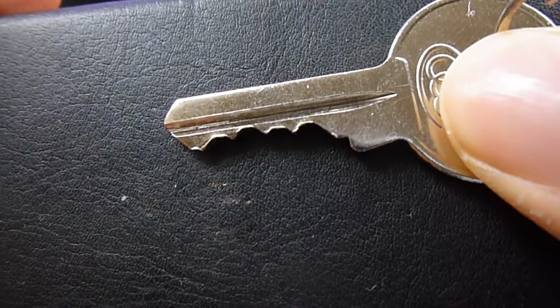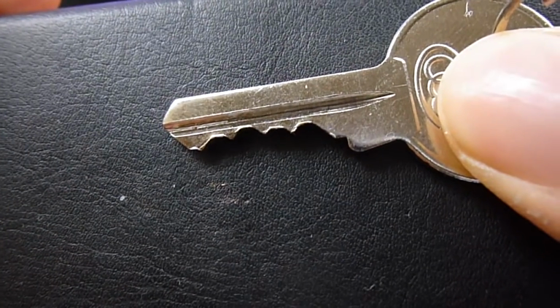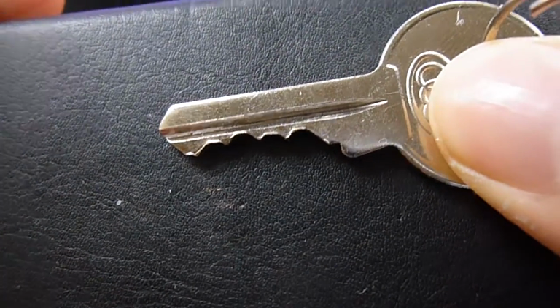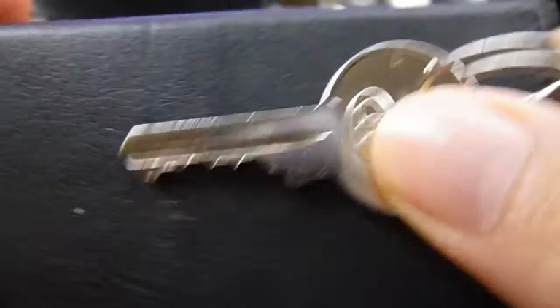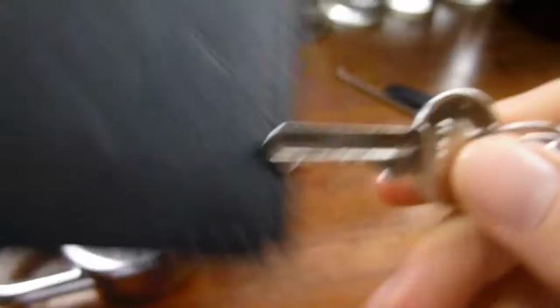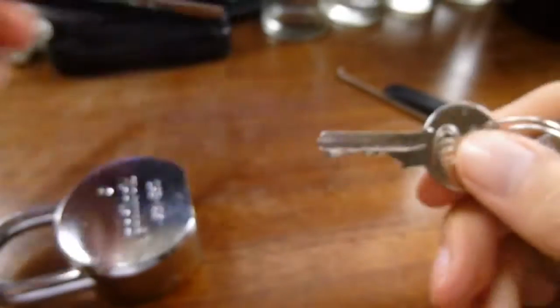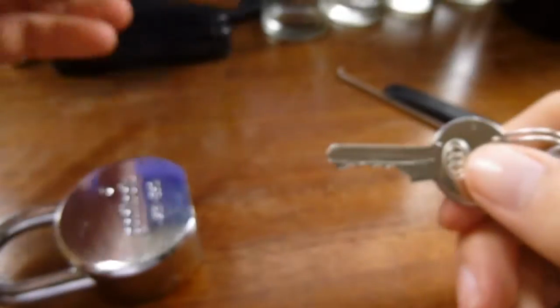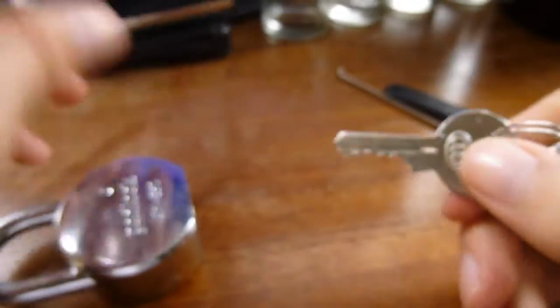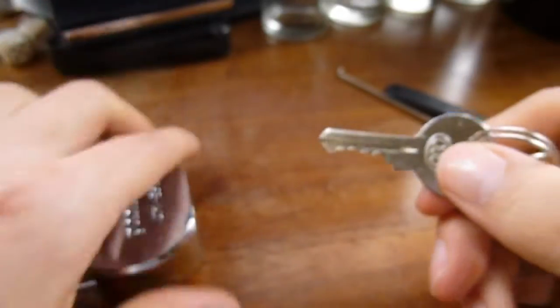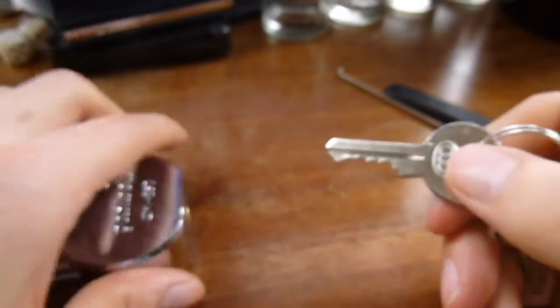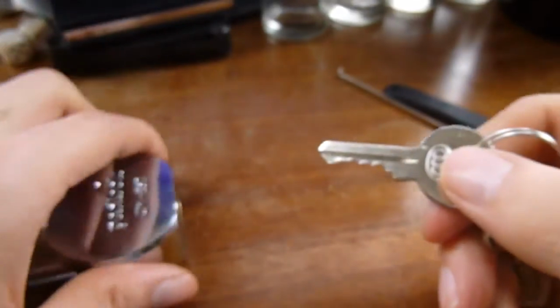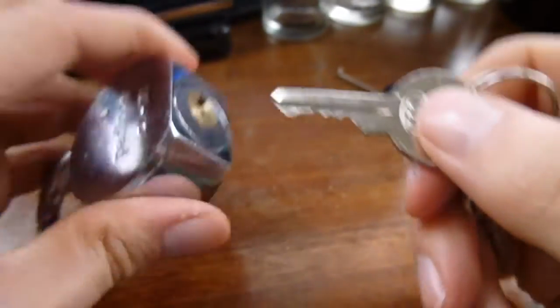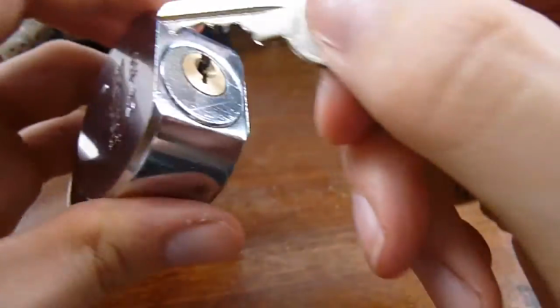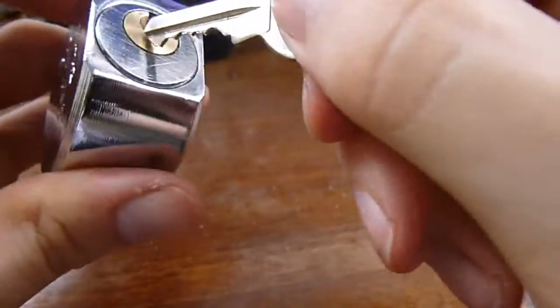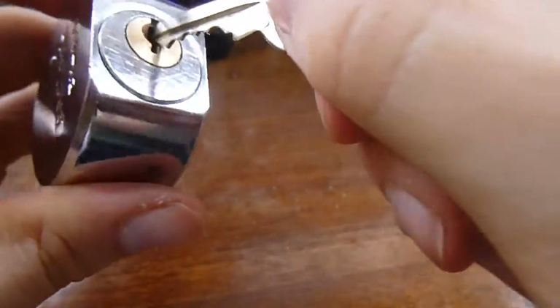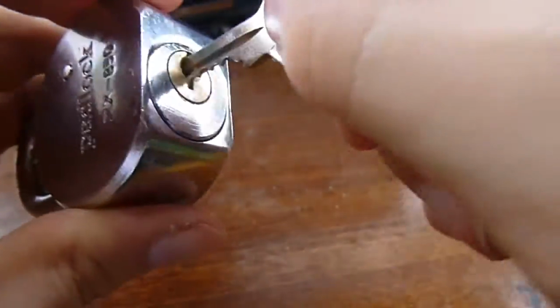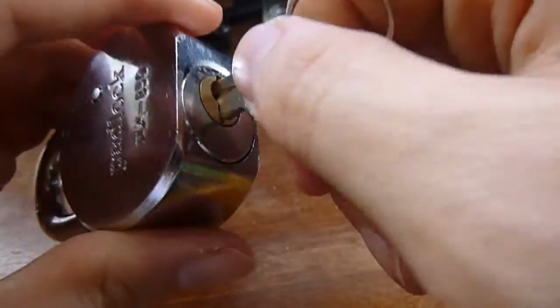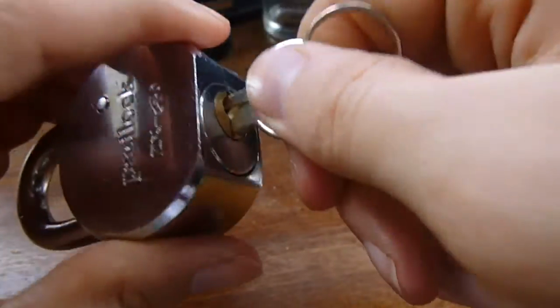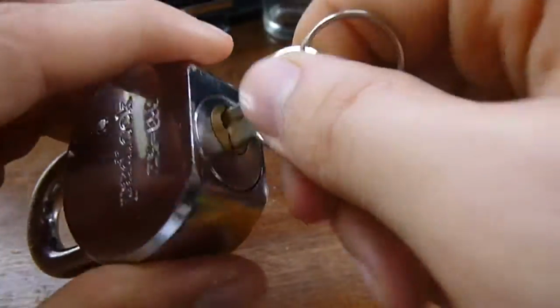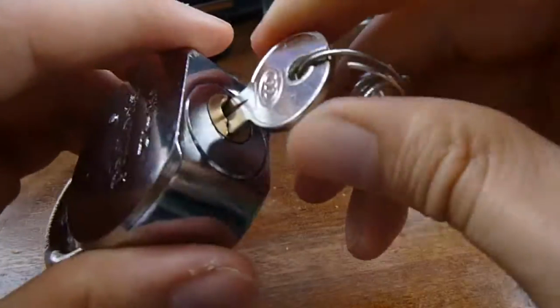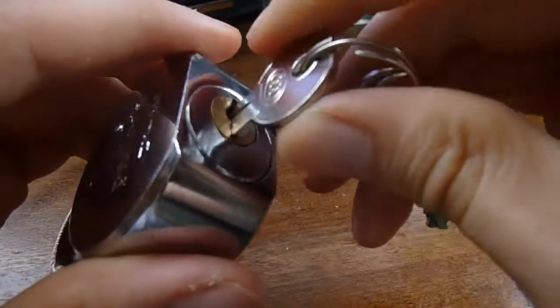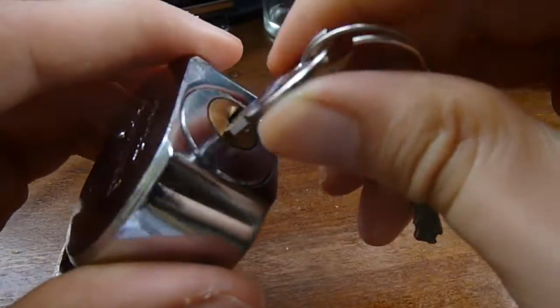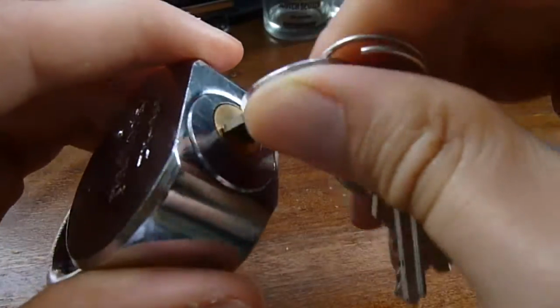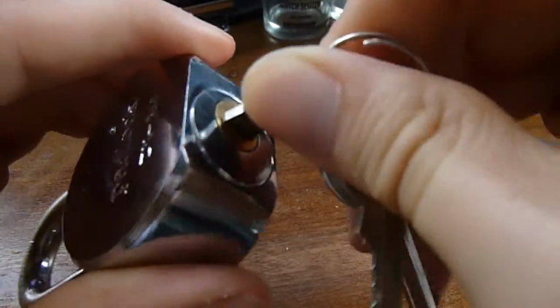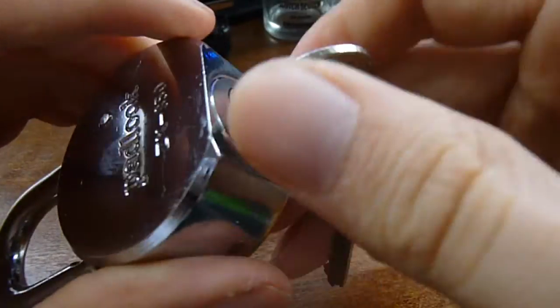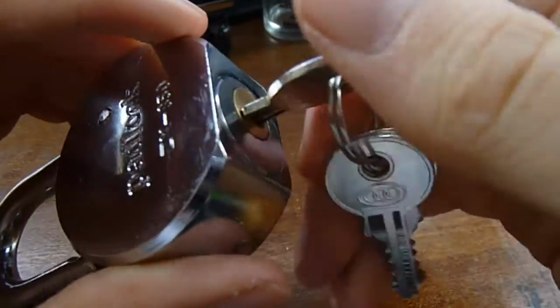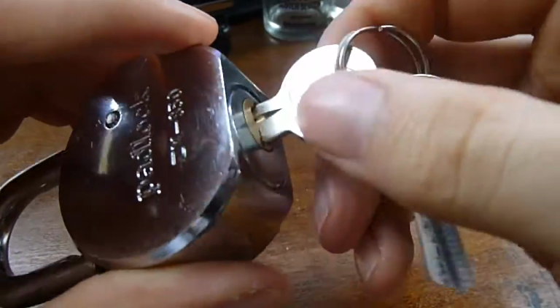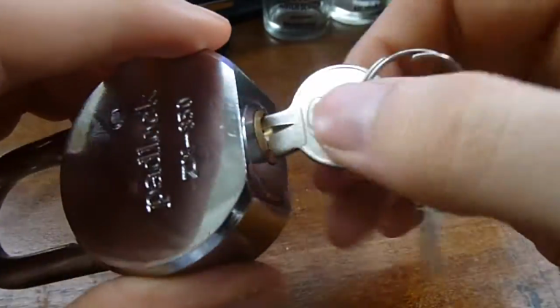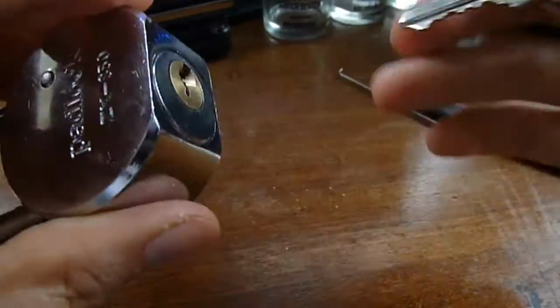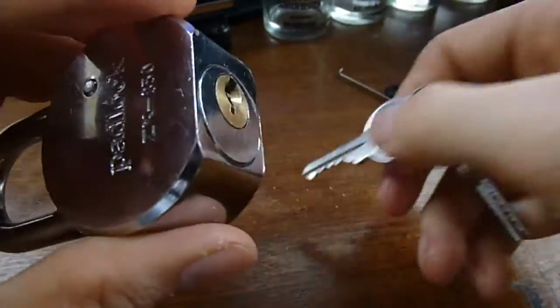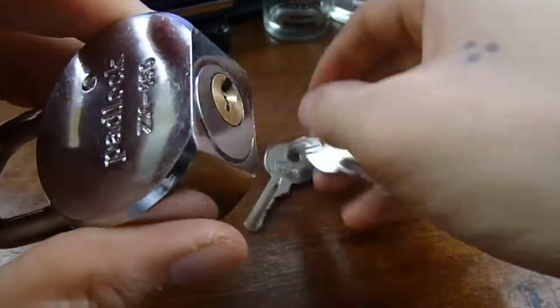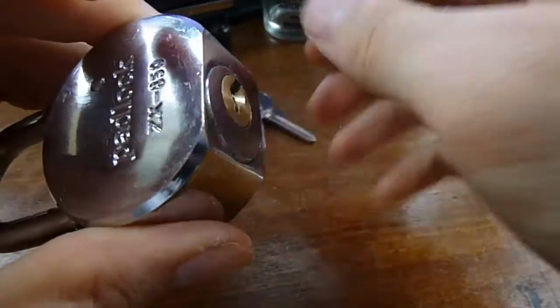There we are — once you see it working with the key. That's not a keyway for them.